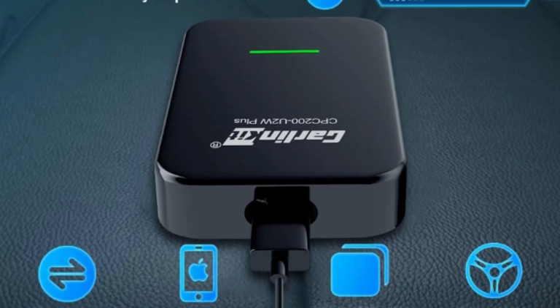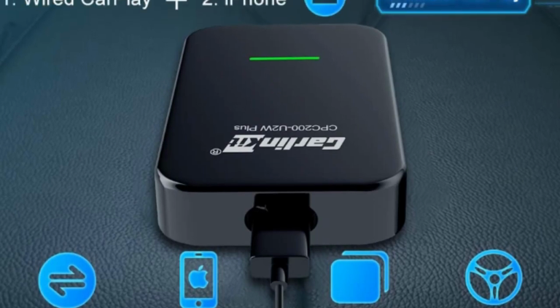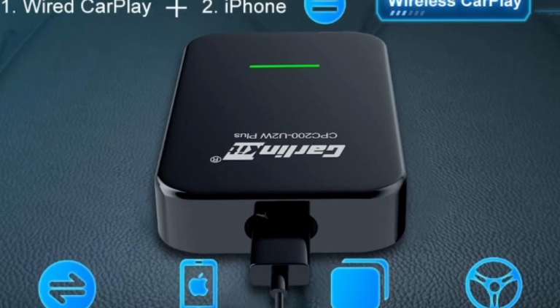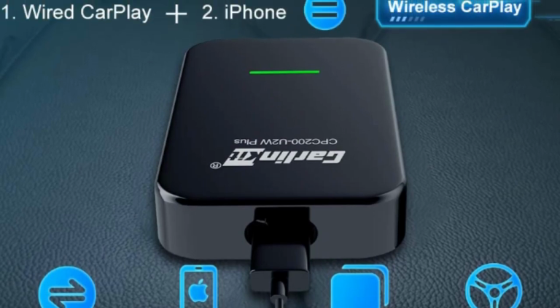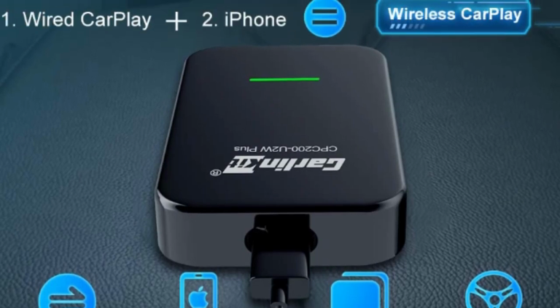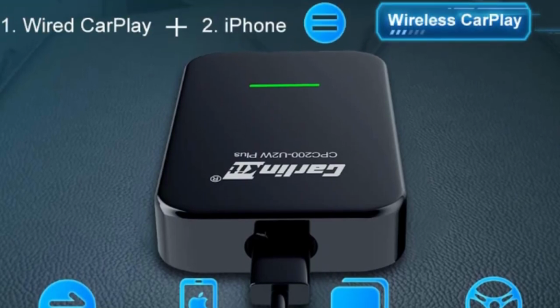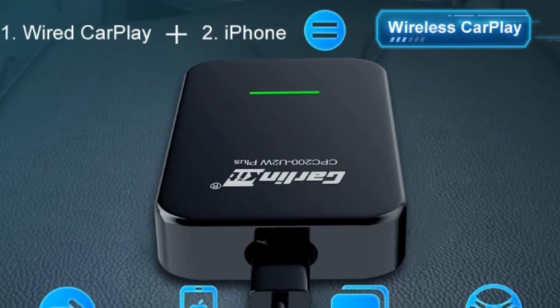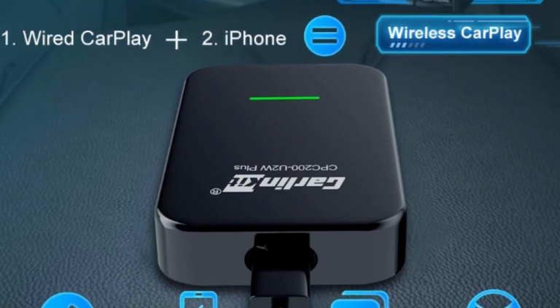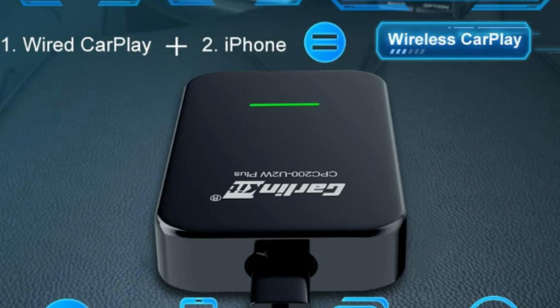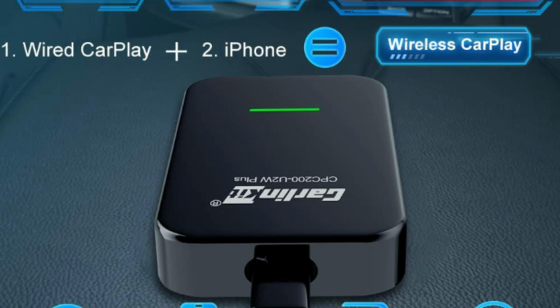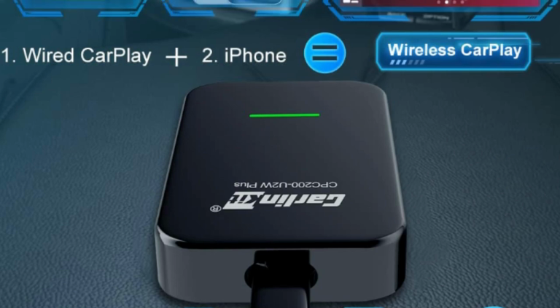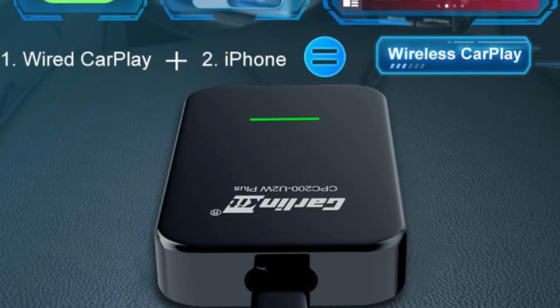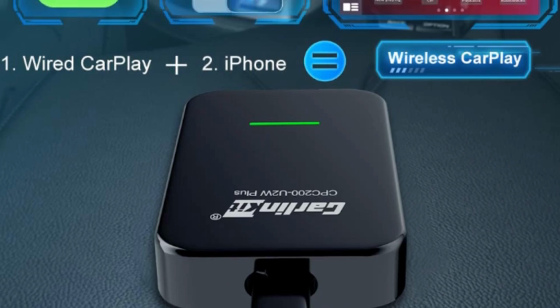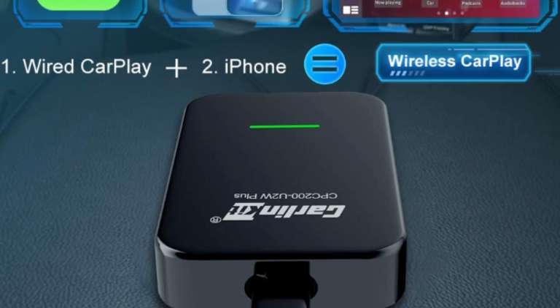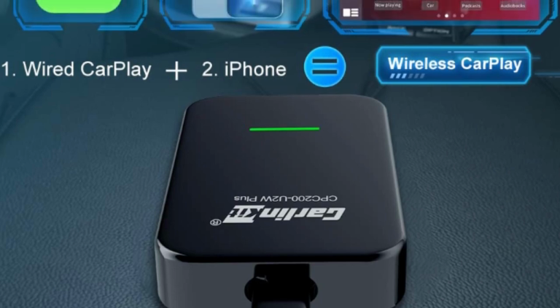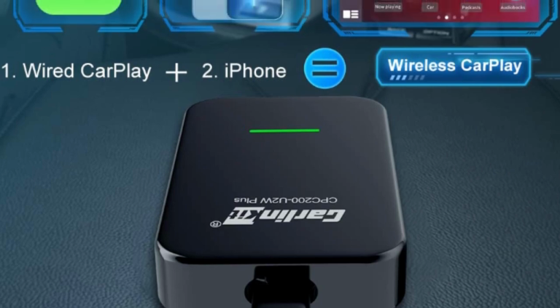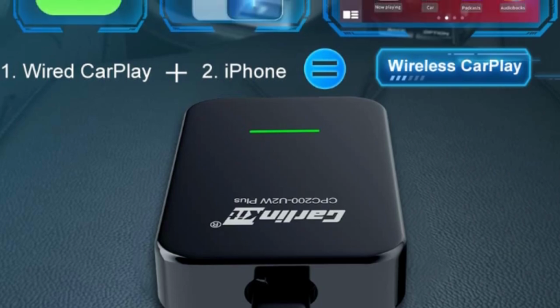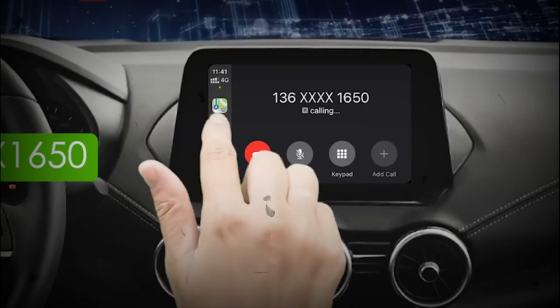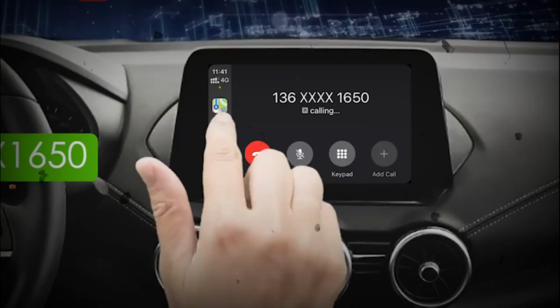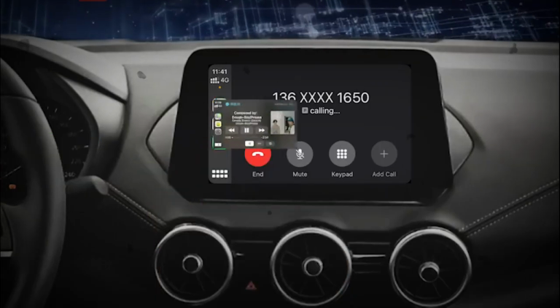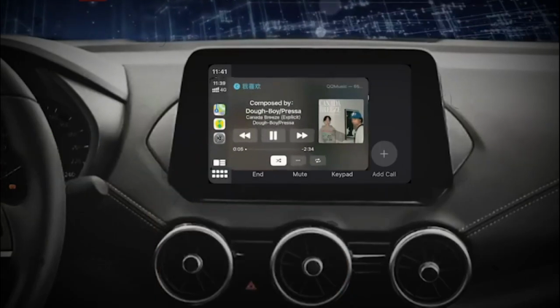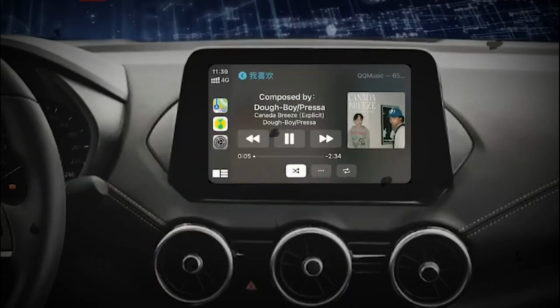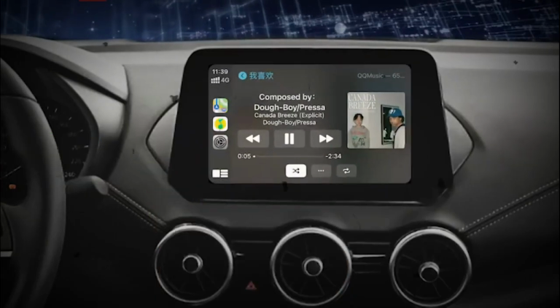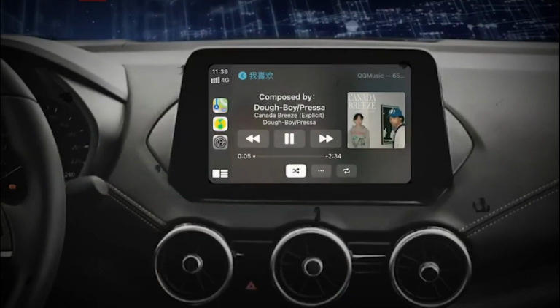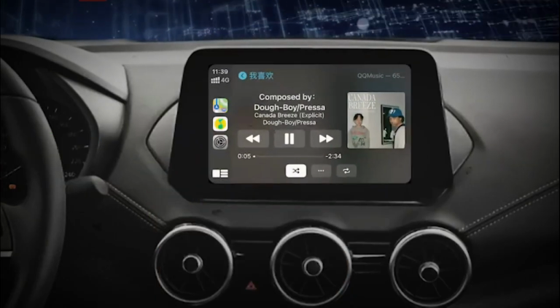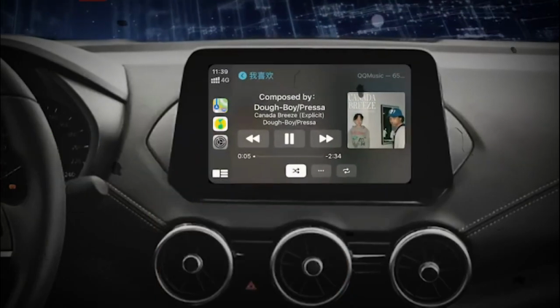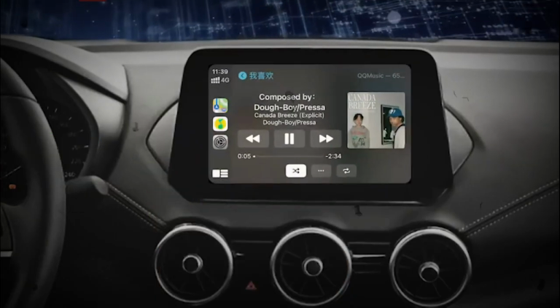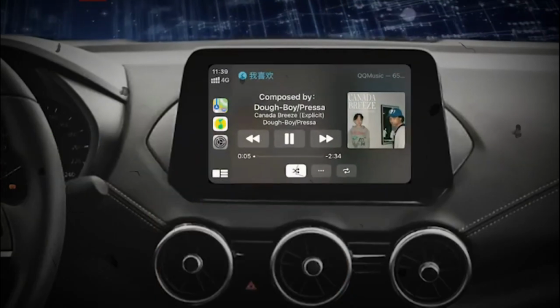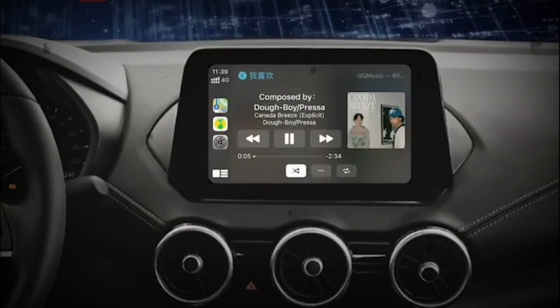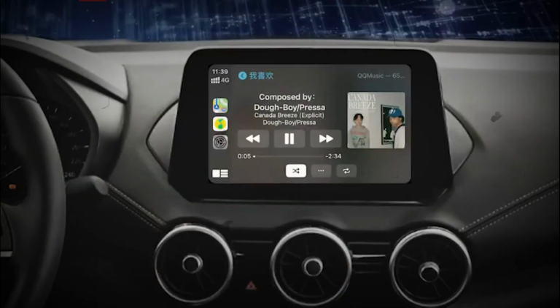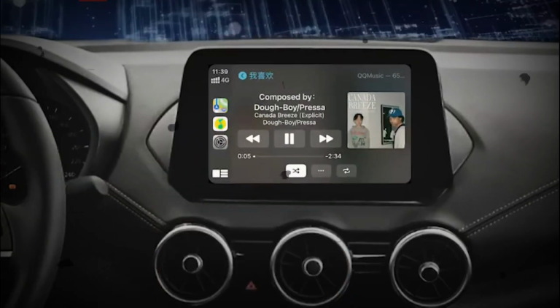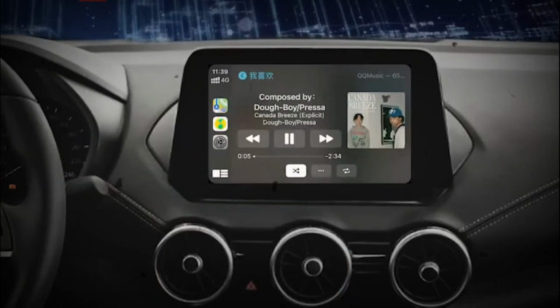This product only supports cars with factory wired CarPlay, so your car must have the factory wired Apple CarPlay to use this product.